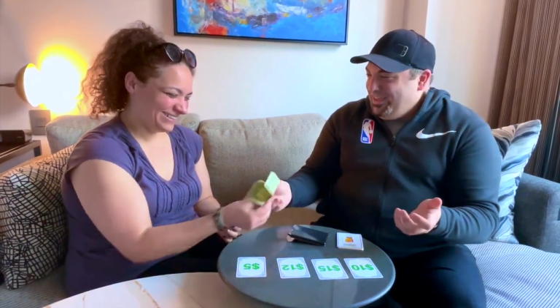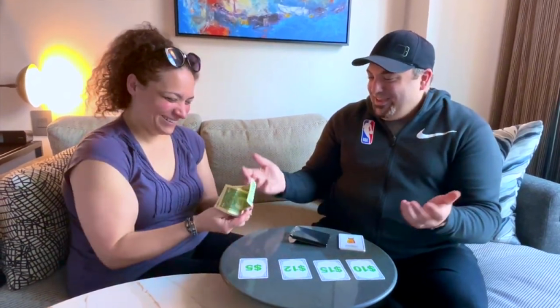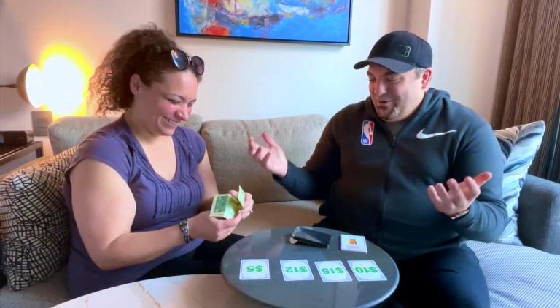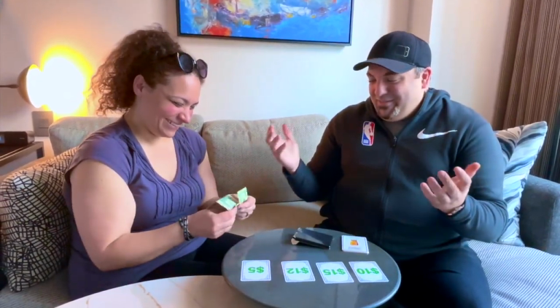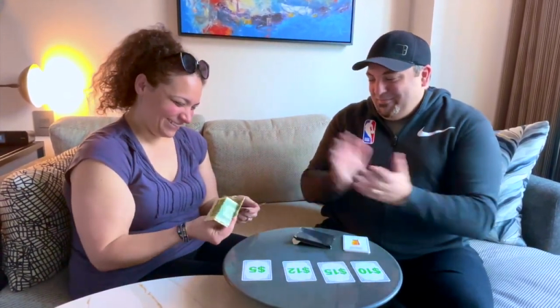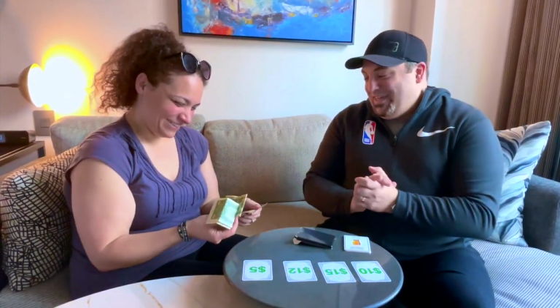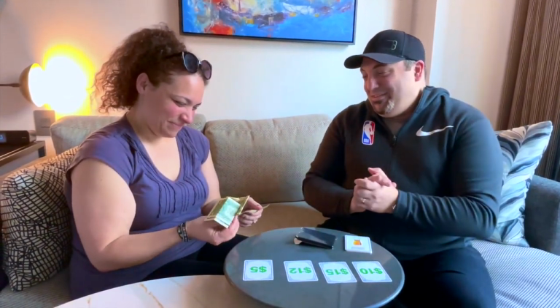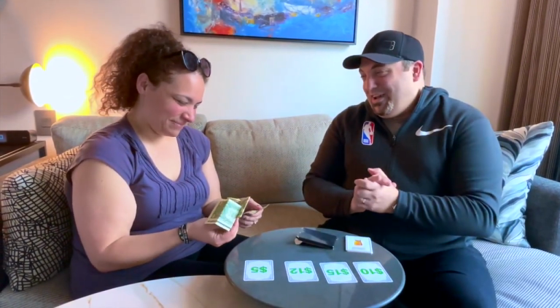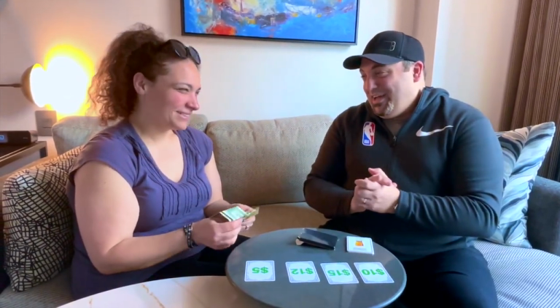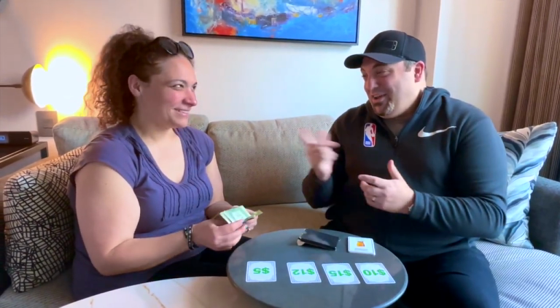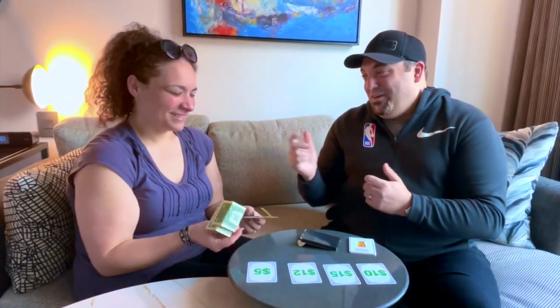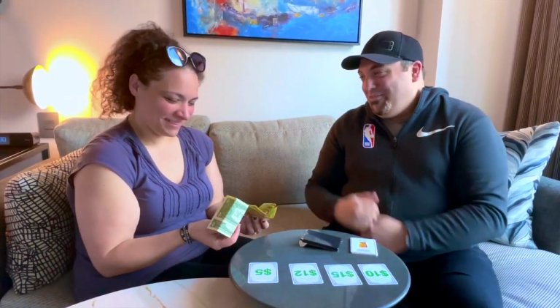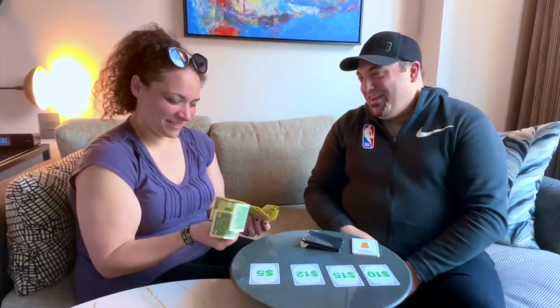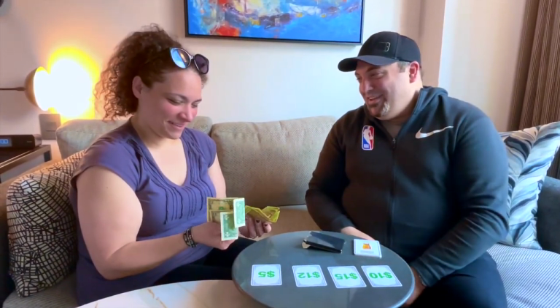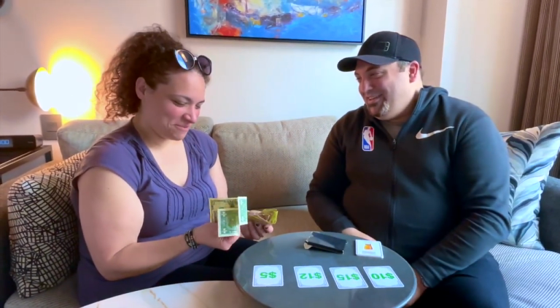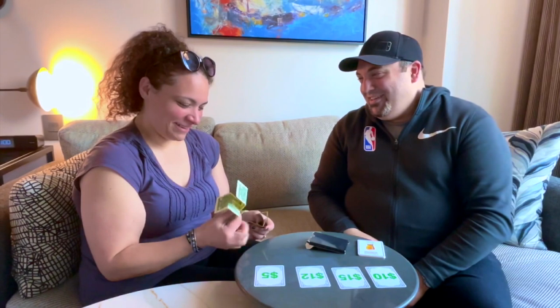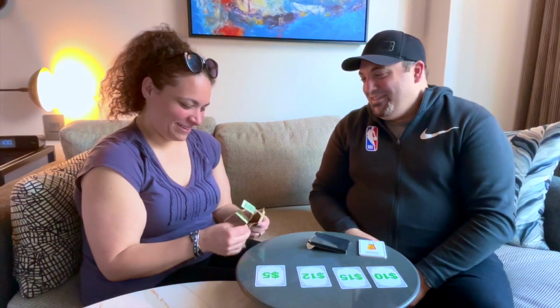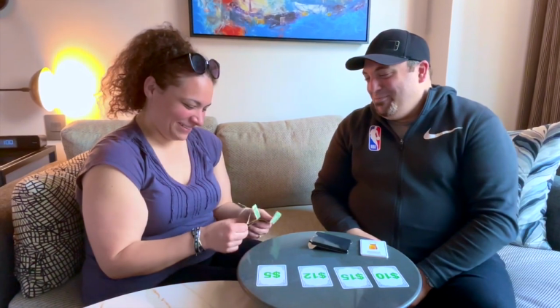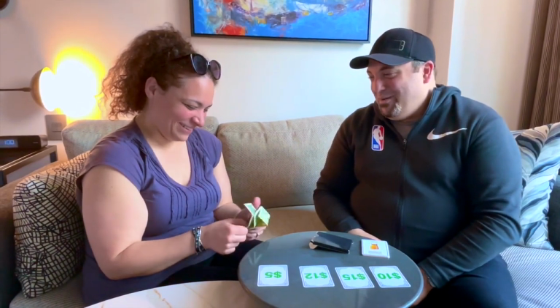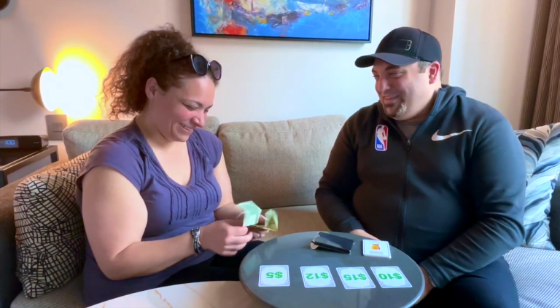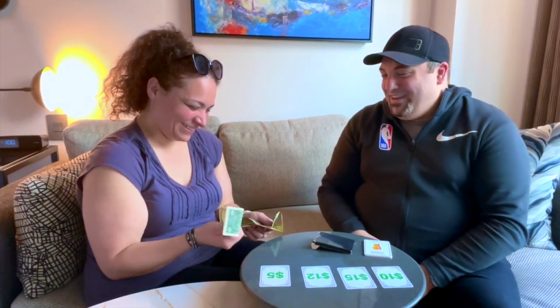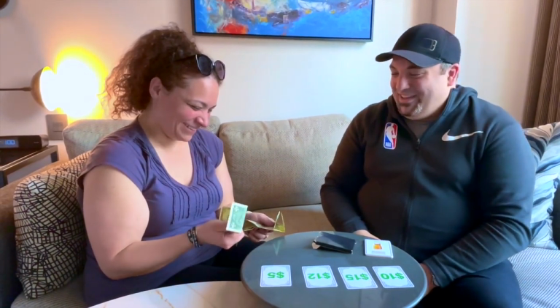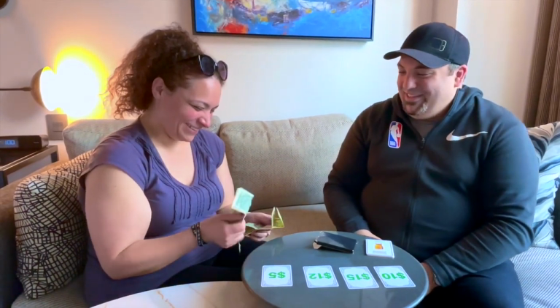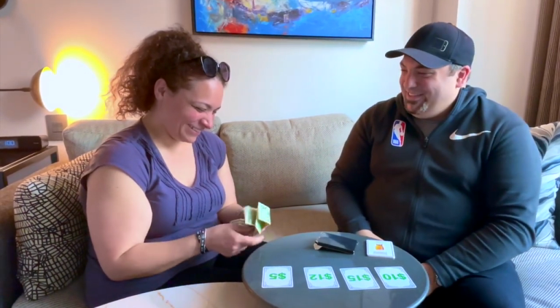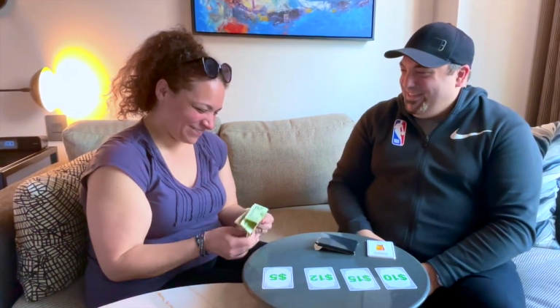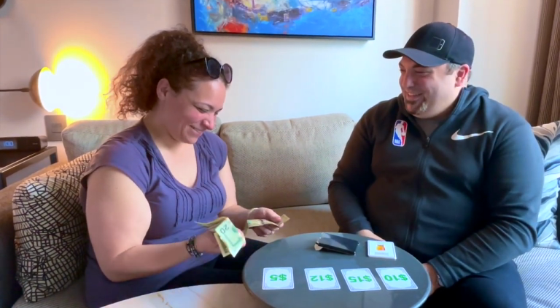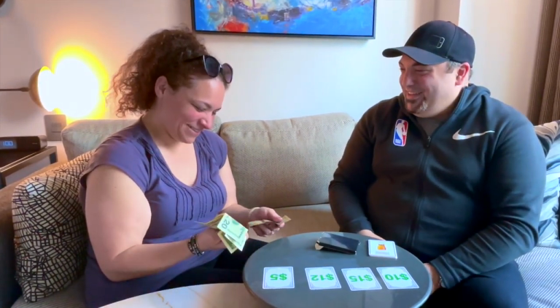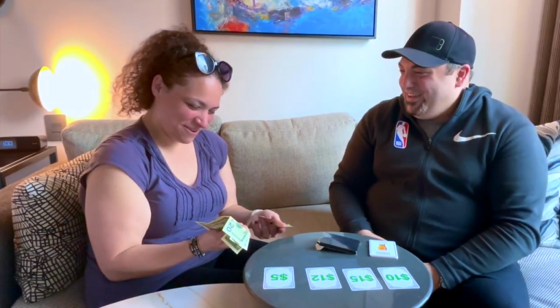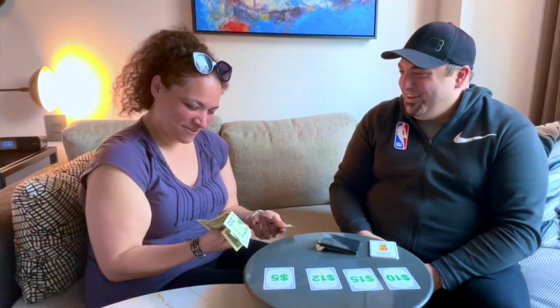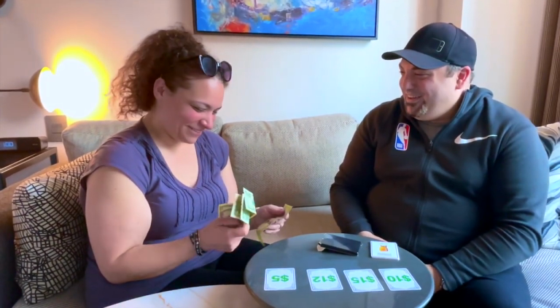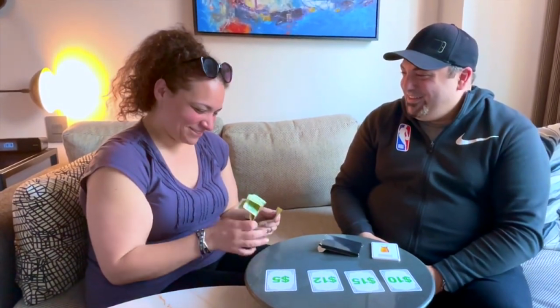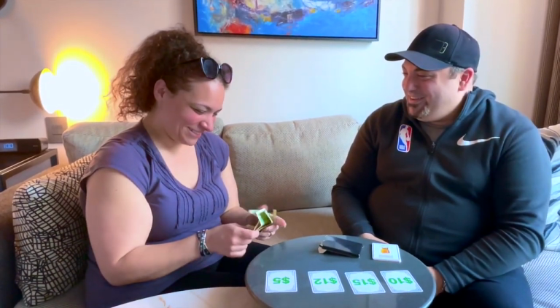You know what? That's too good. I think I got your meal covered tonight. Oh my God. Wow. That's crazy.